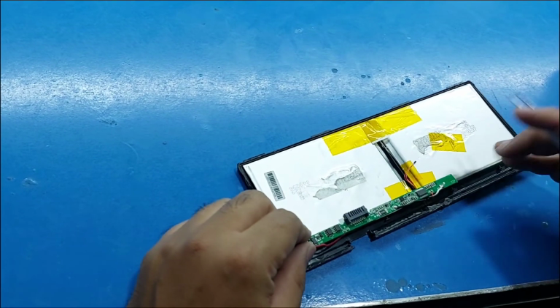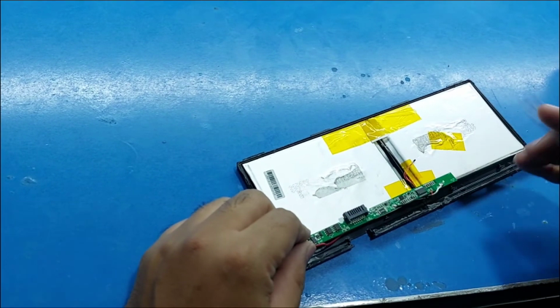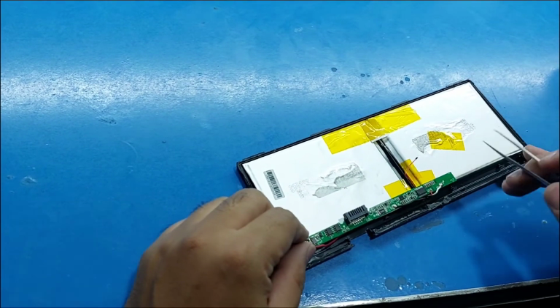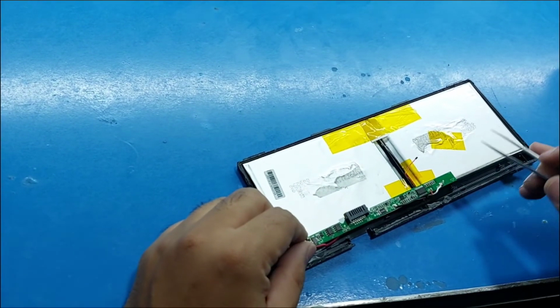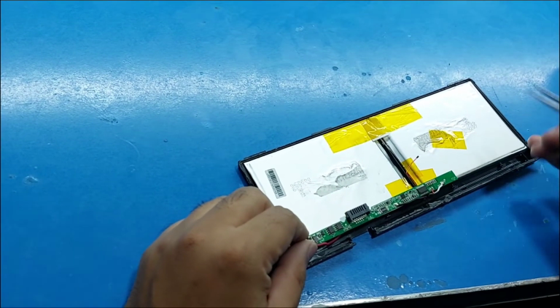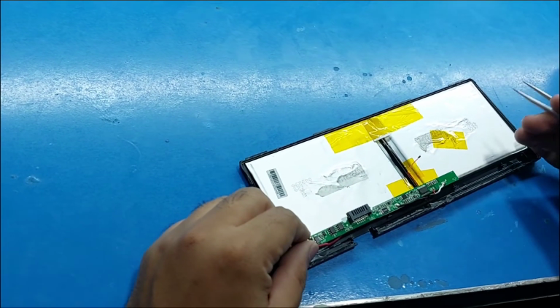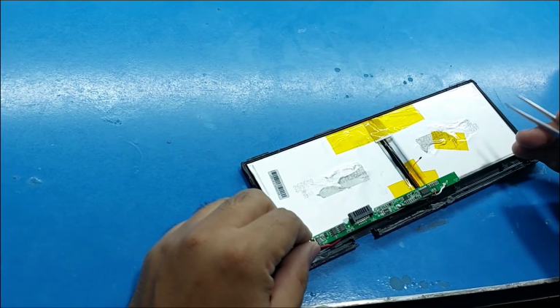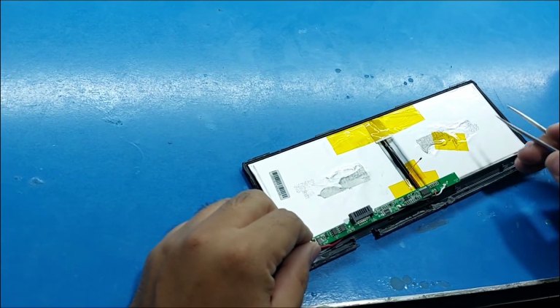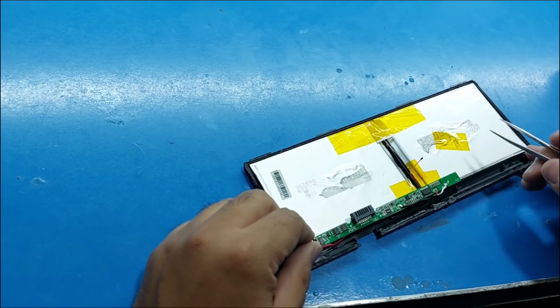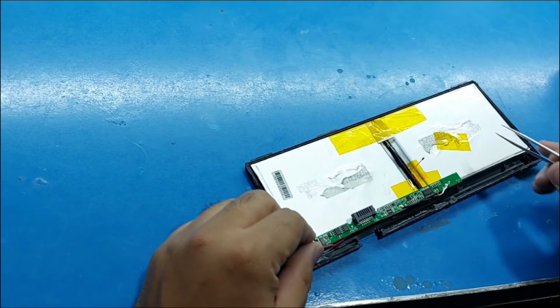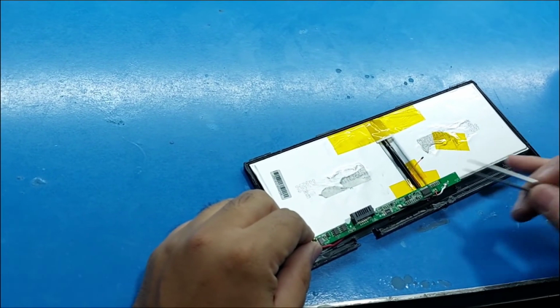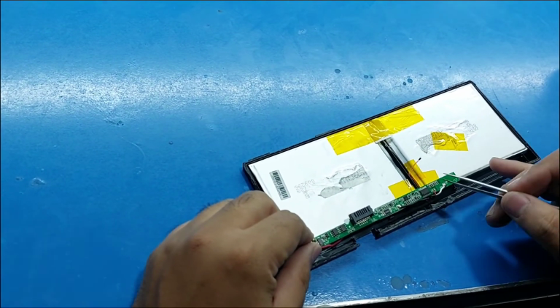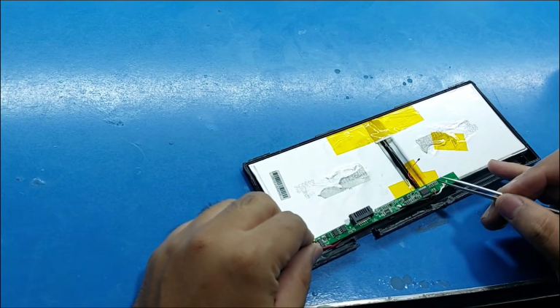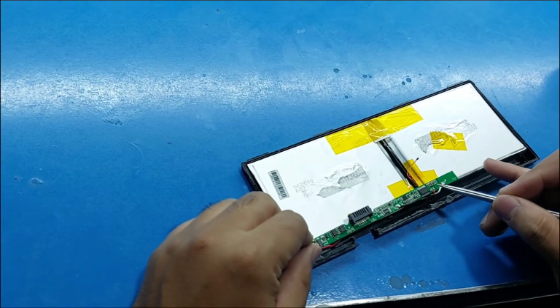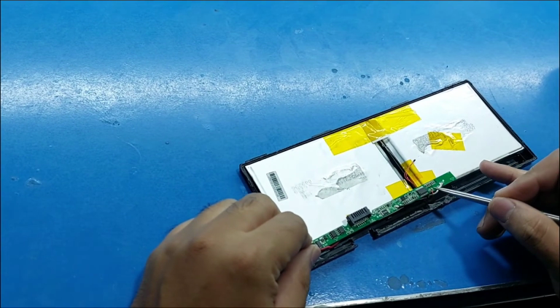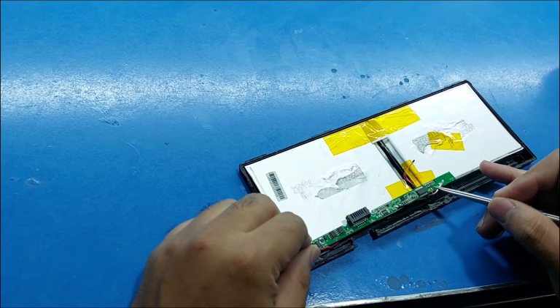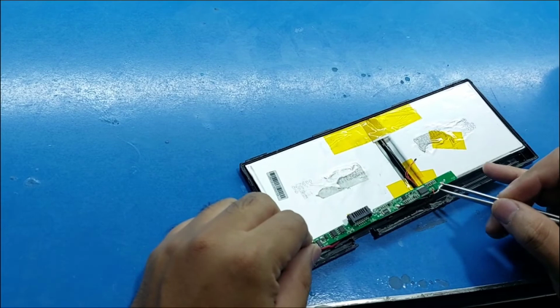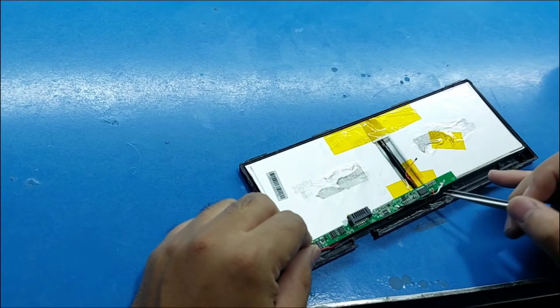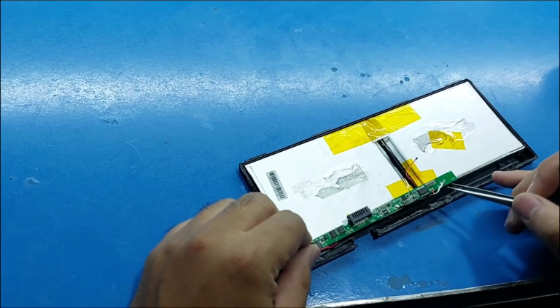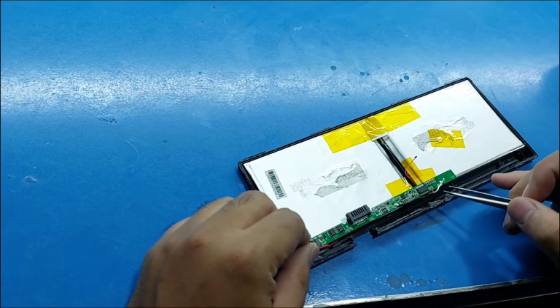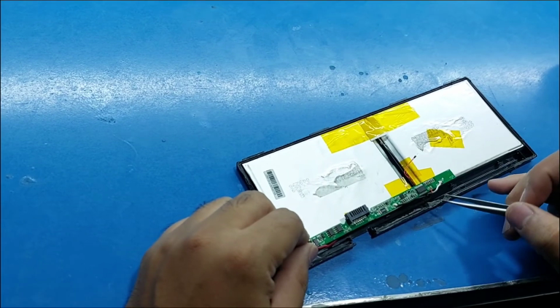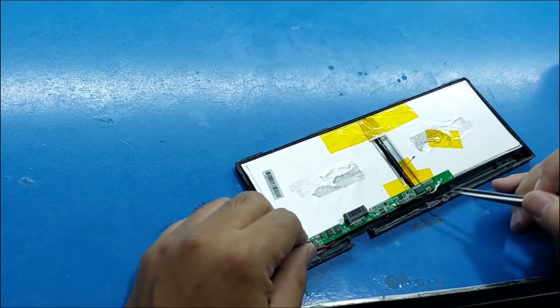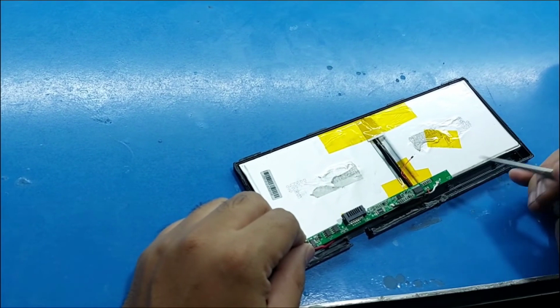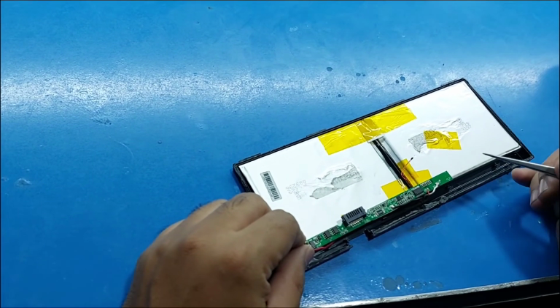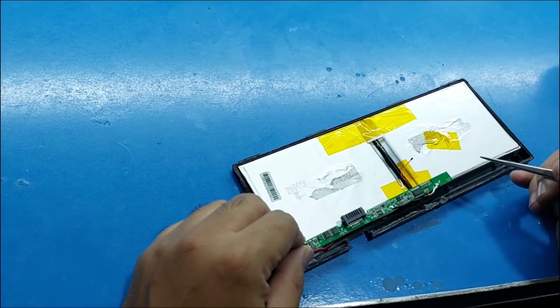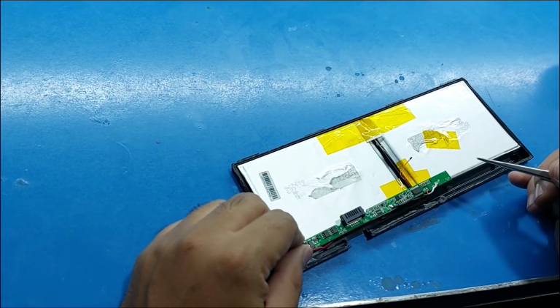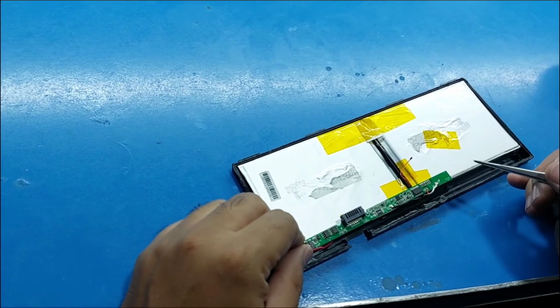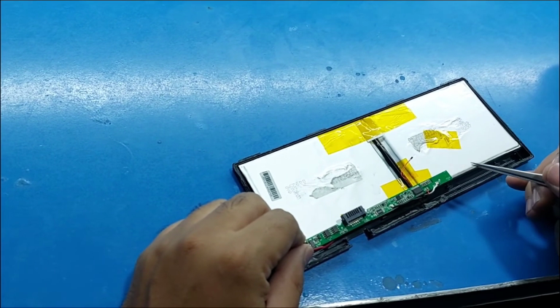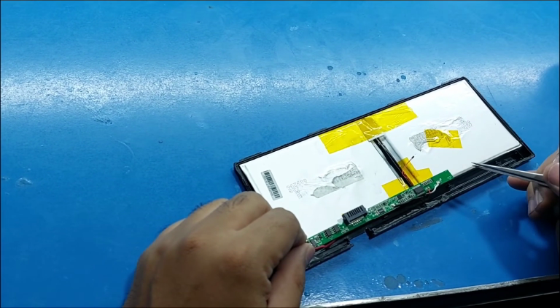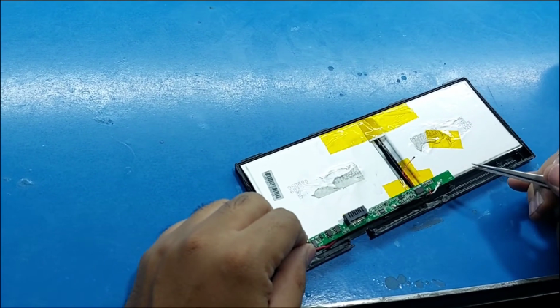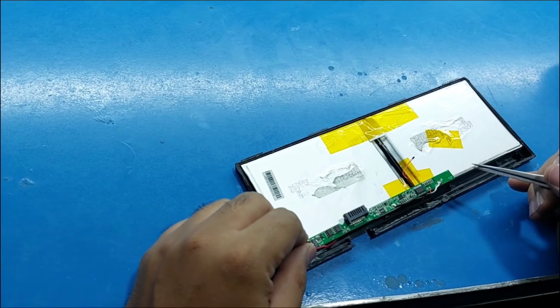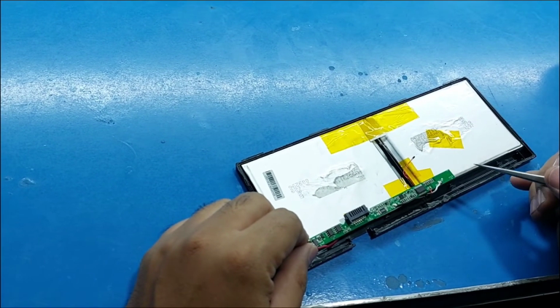I will tell you about repairing the battery without software programming.